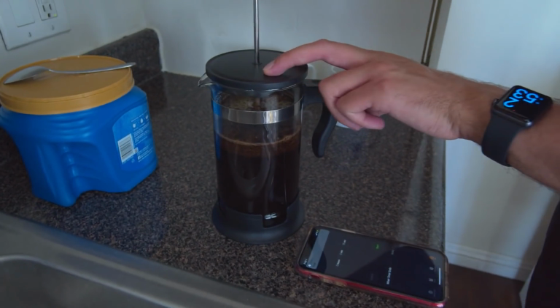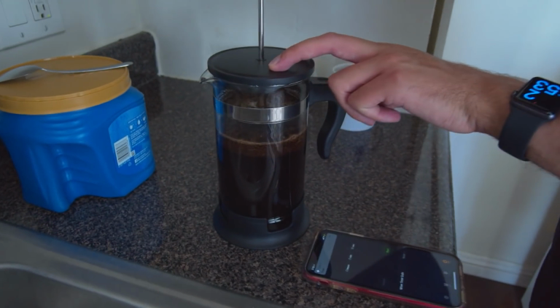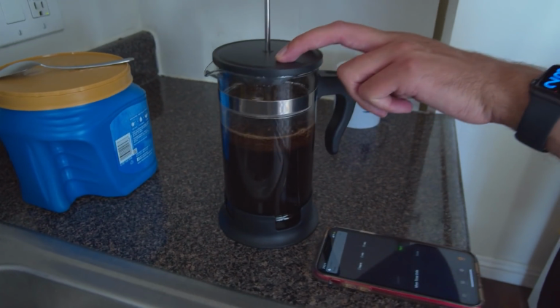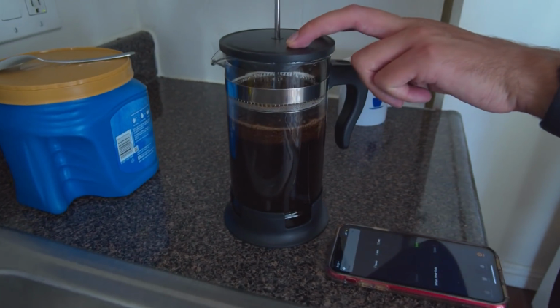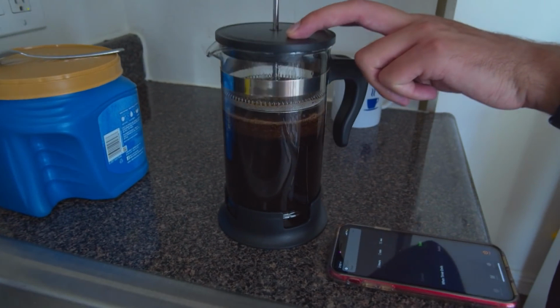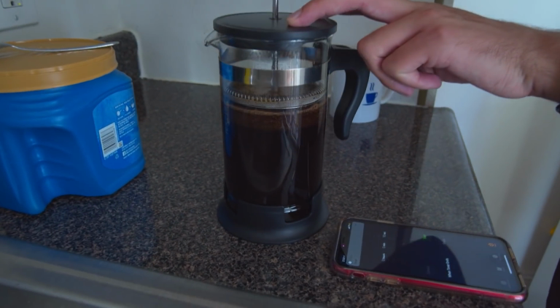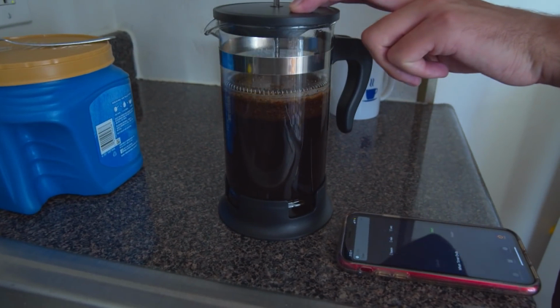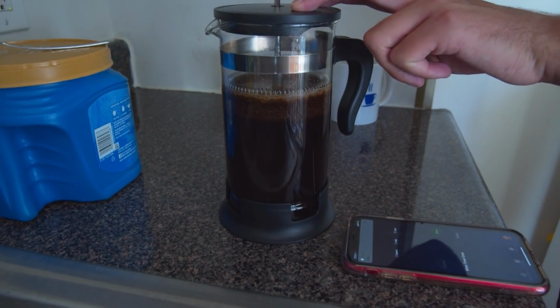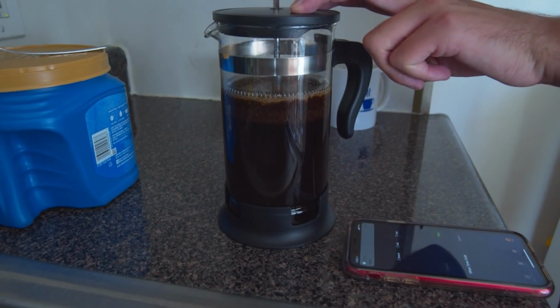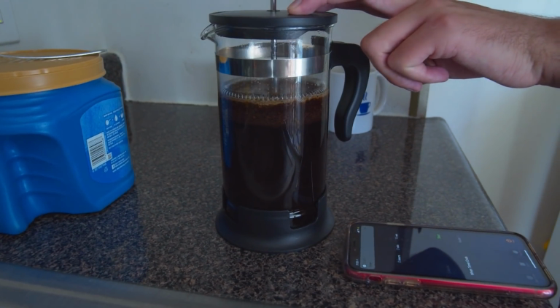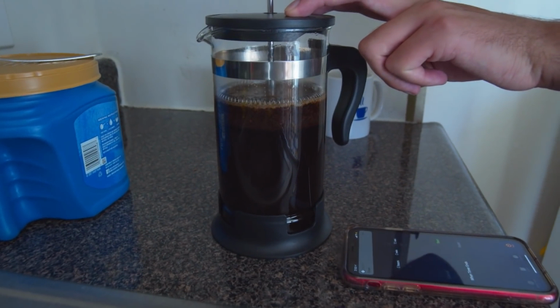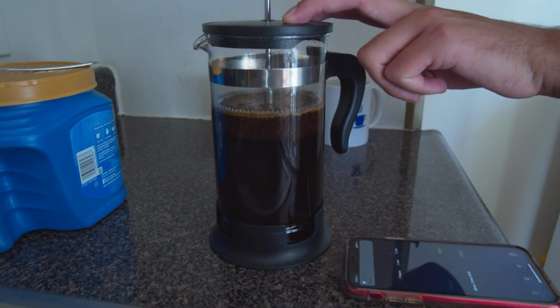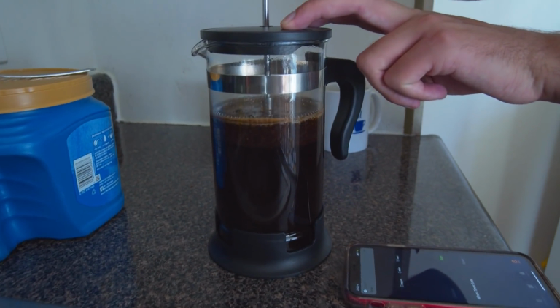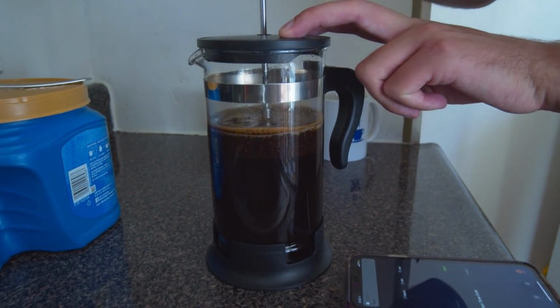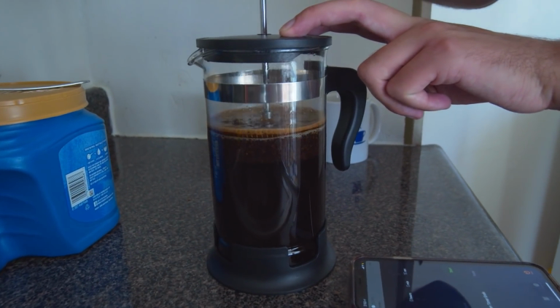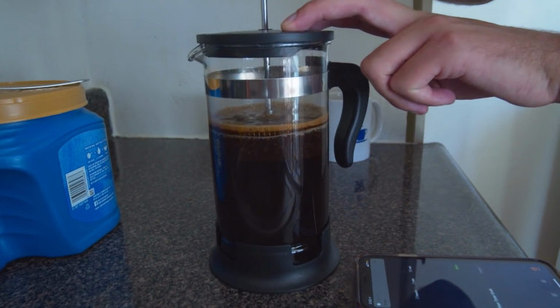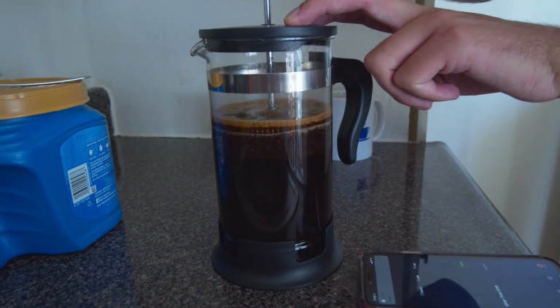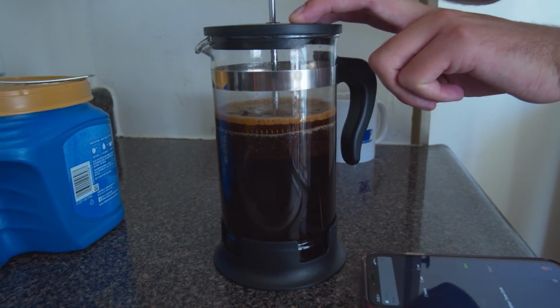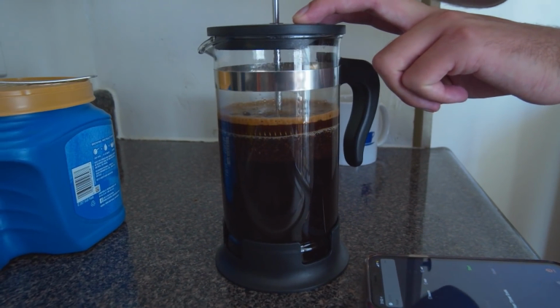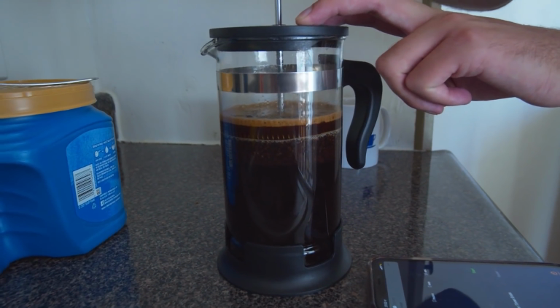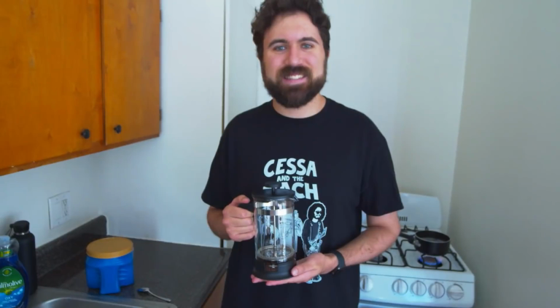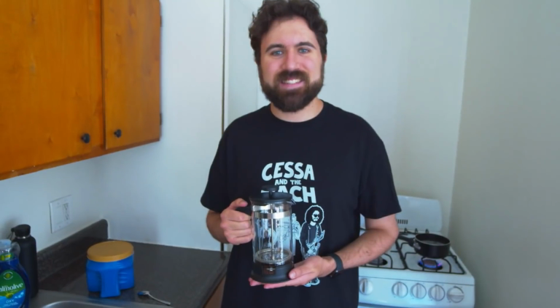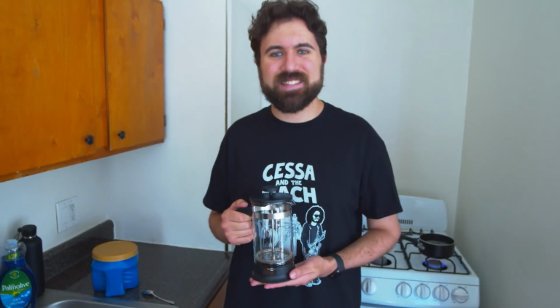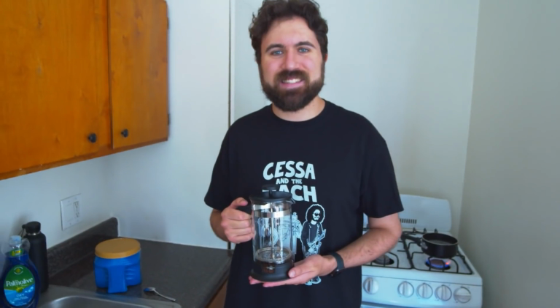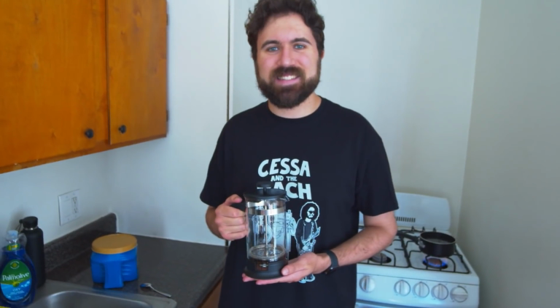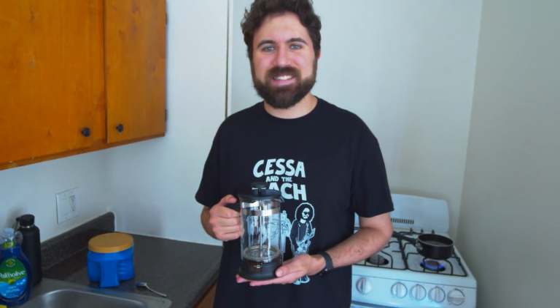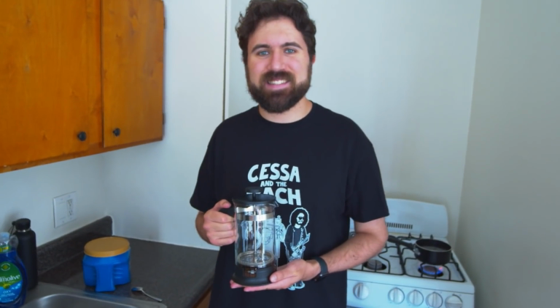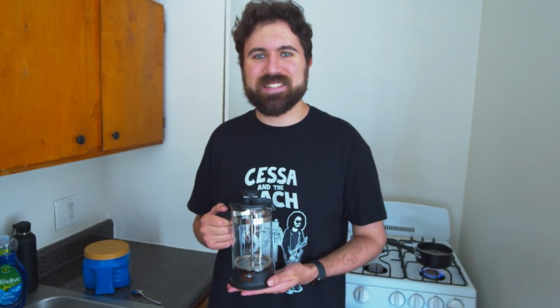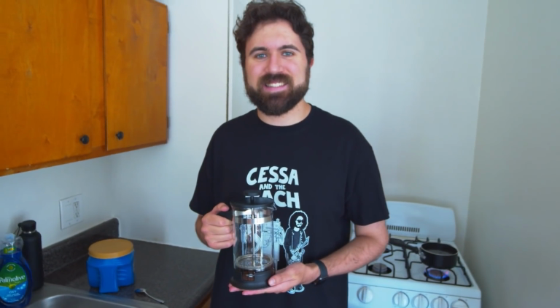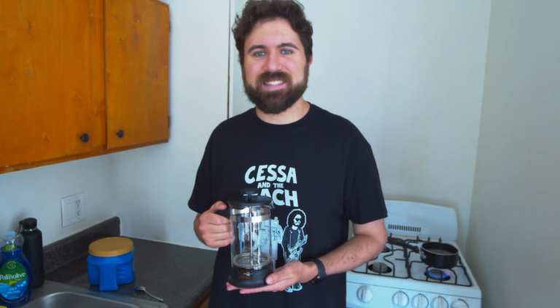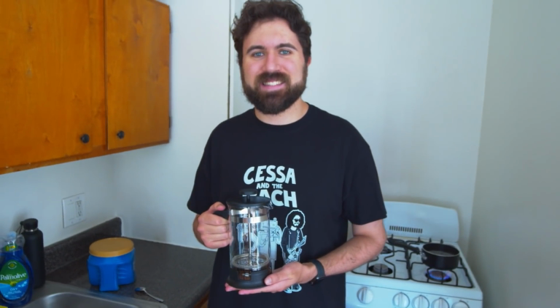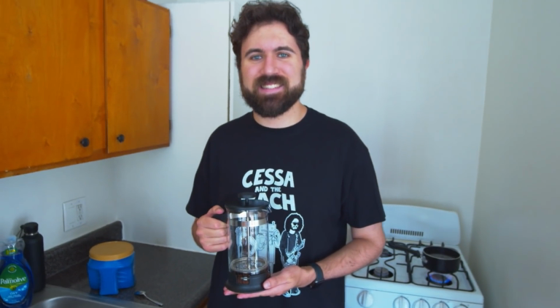This is a short guide on how to make coffee with a French press. Step one is to obtain a French press.